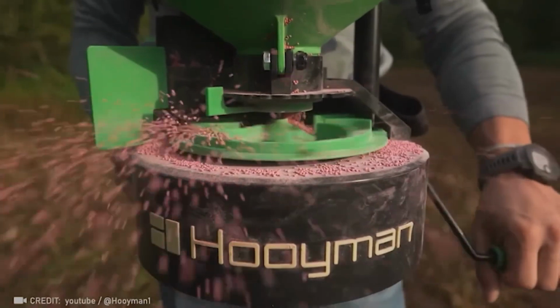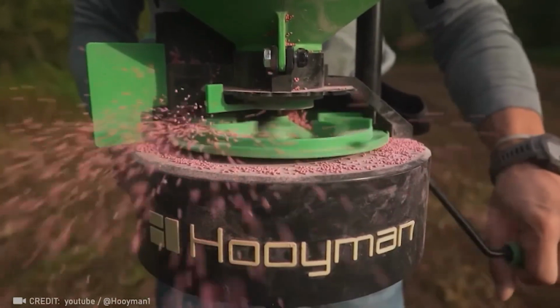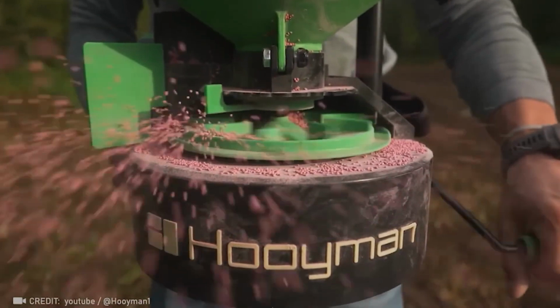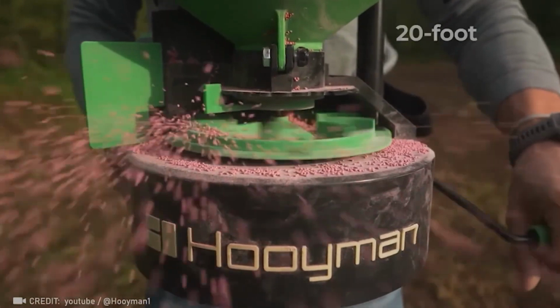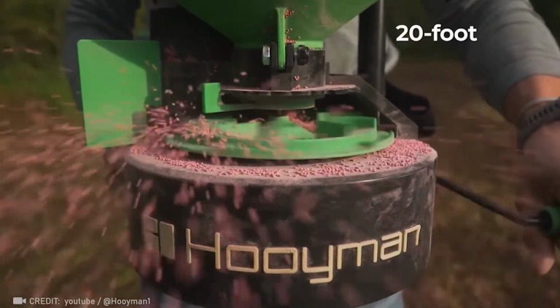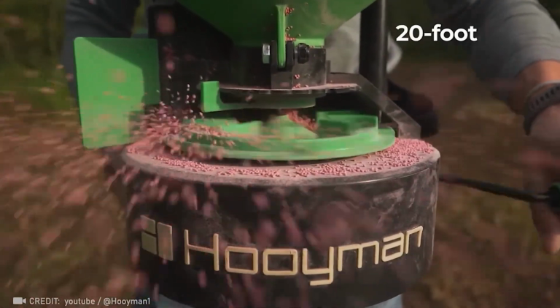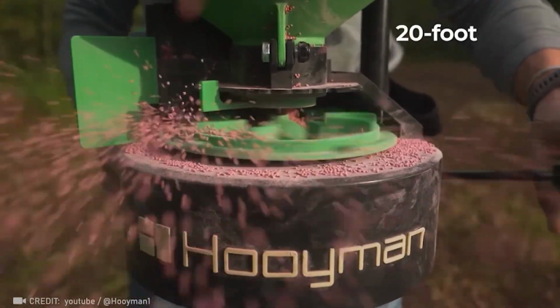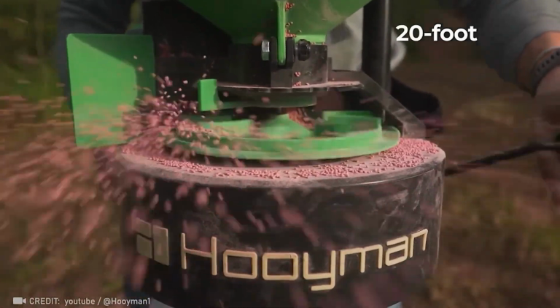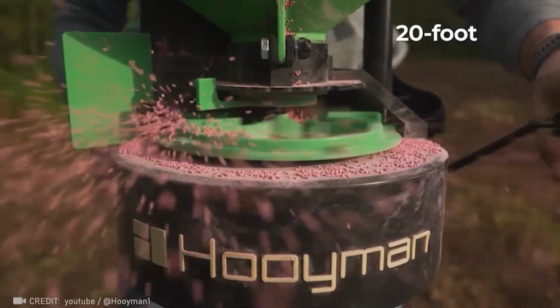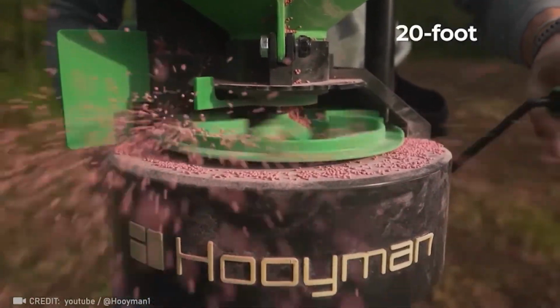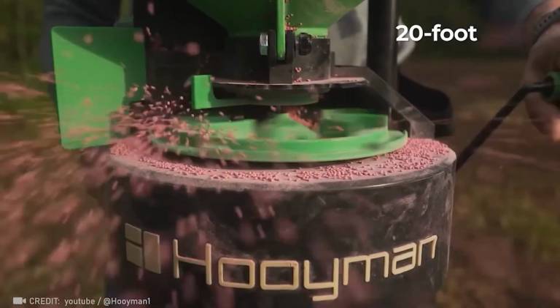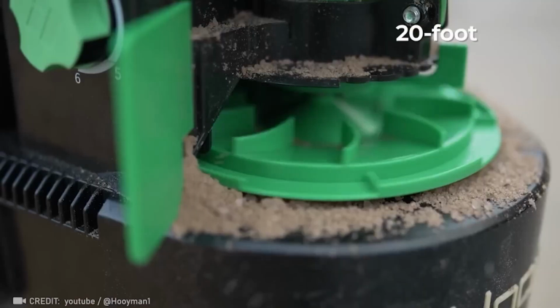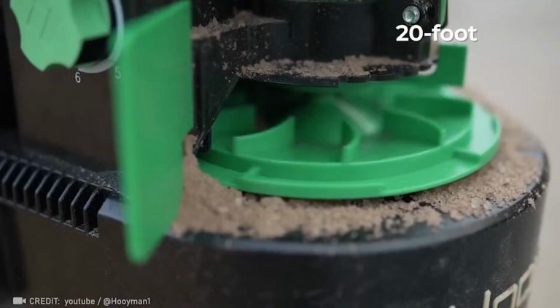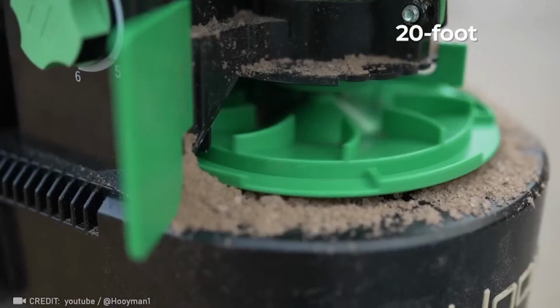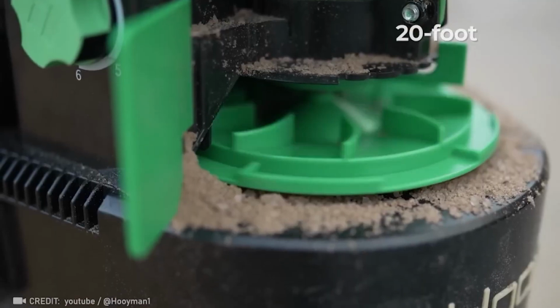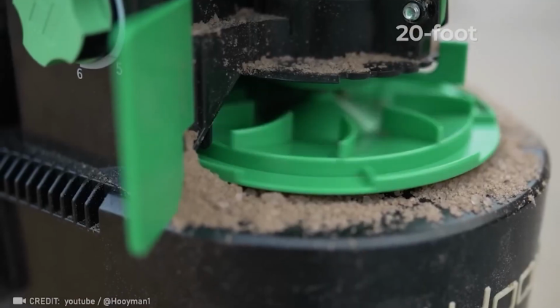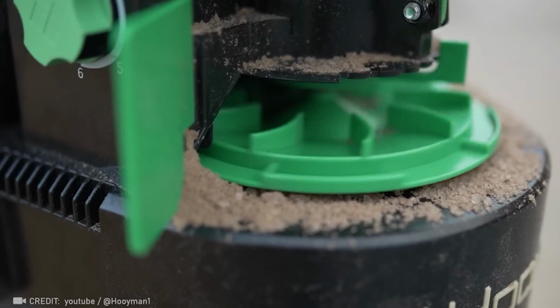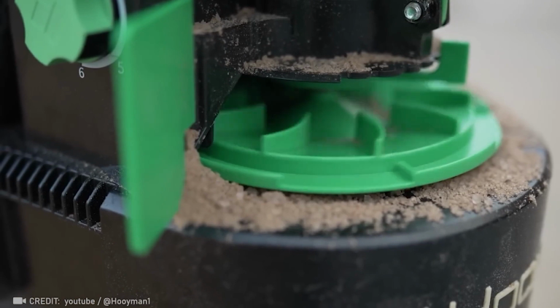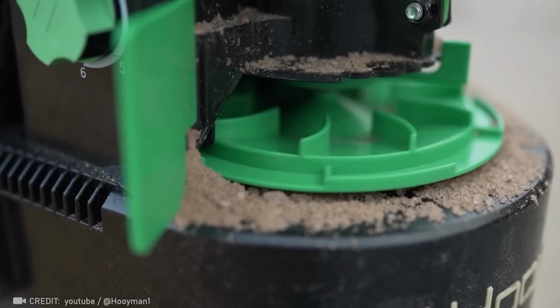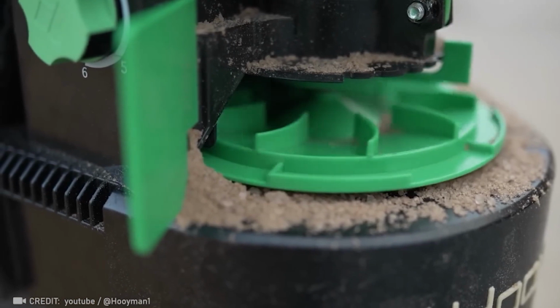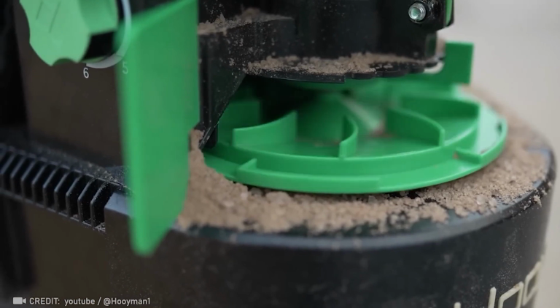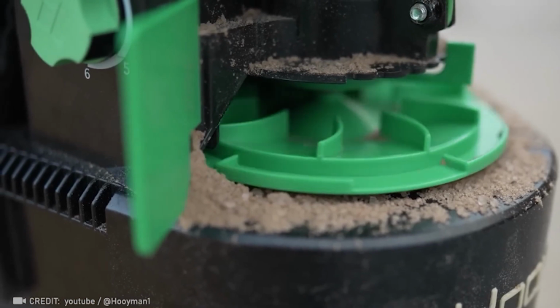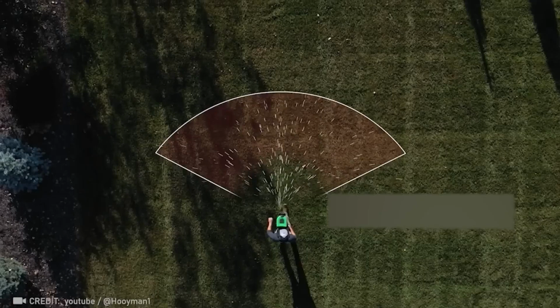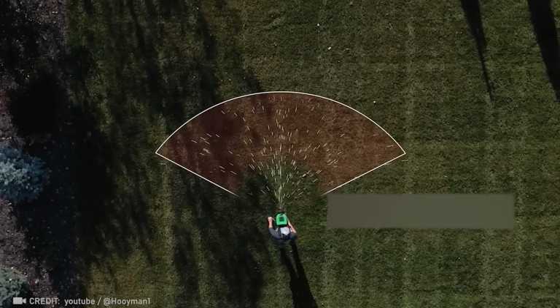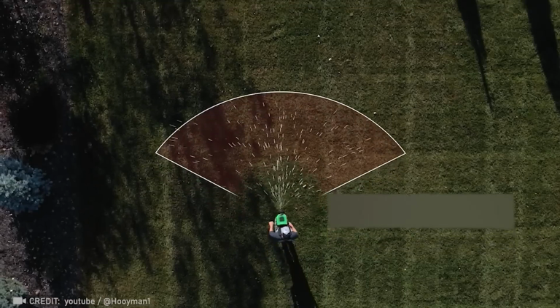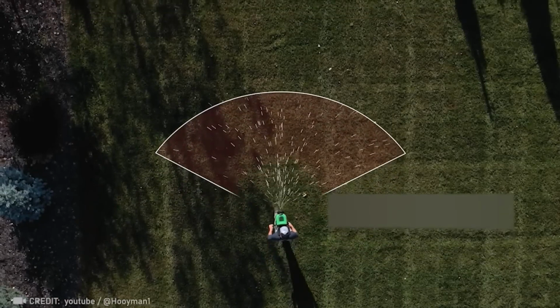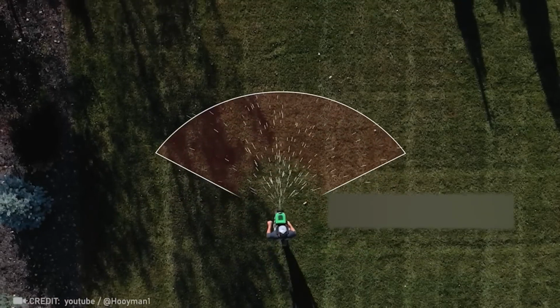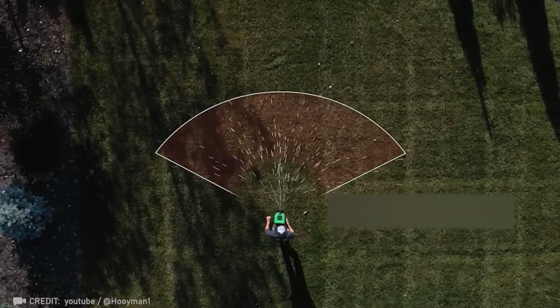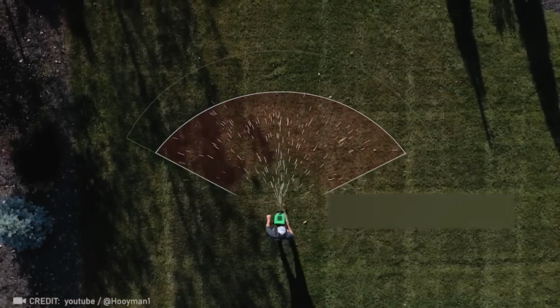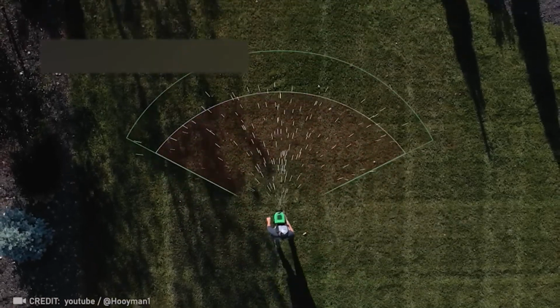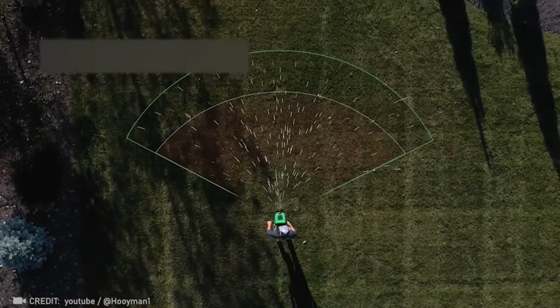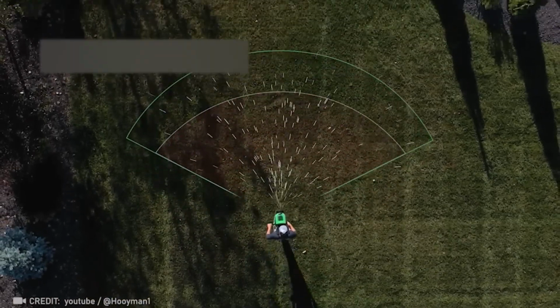Thanks to its 6 million spreading range, the Hone can effectively blanket your entire field with seeds.